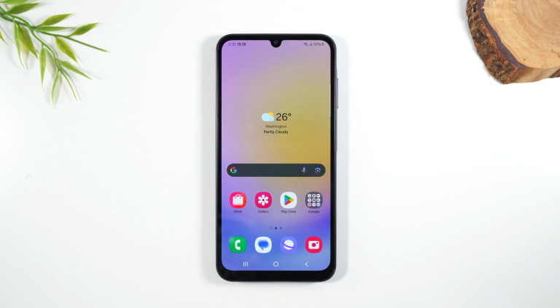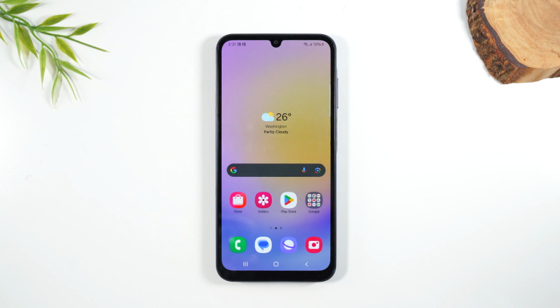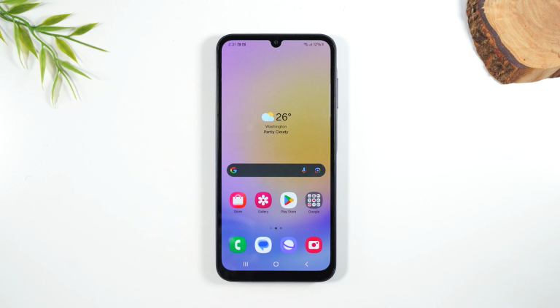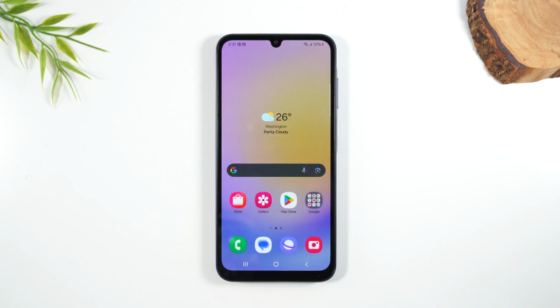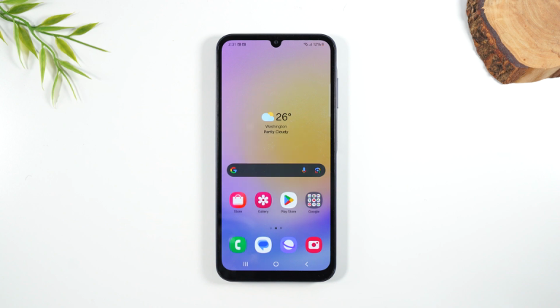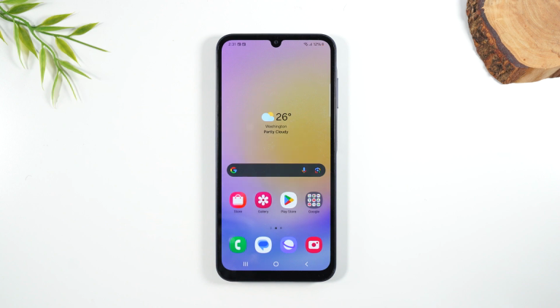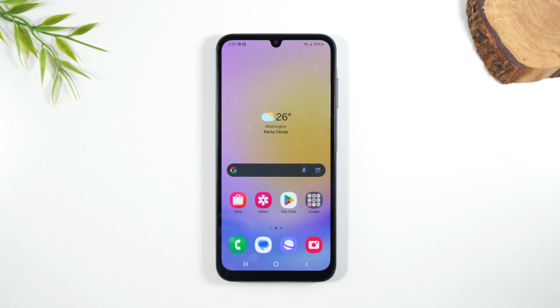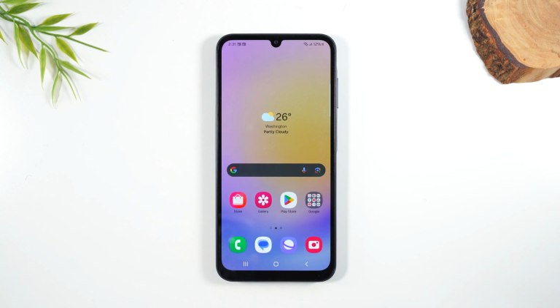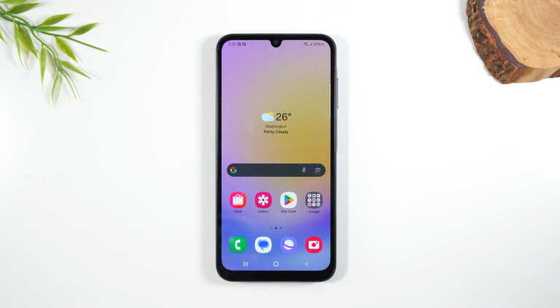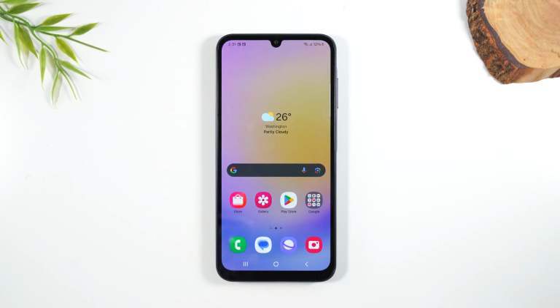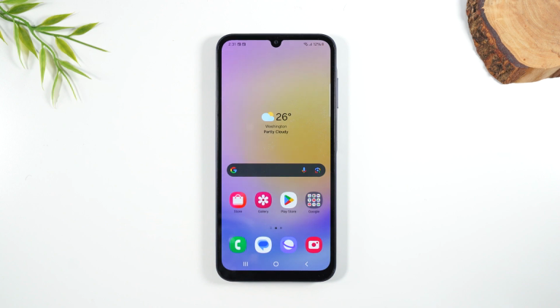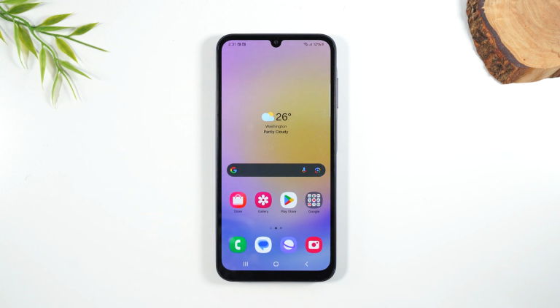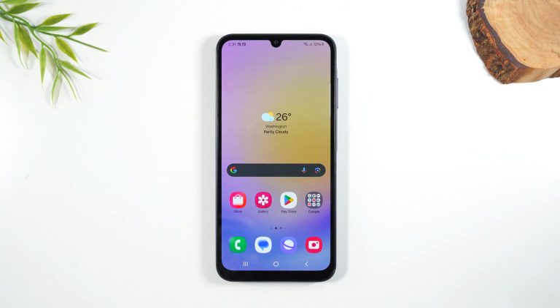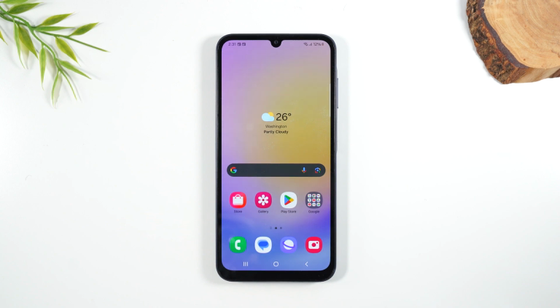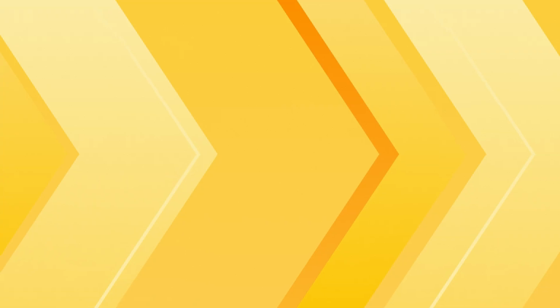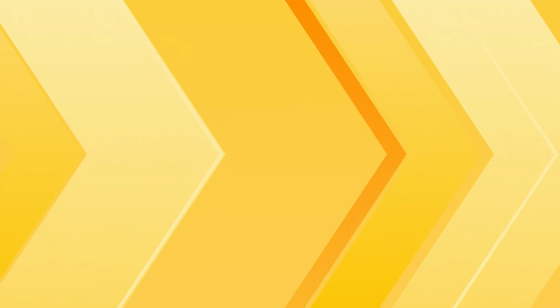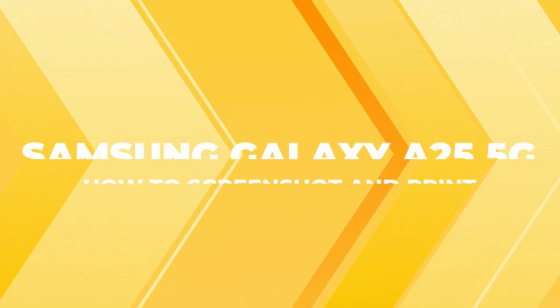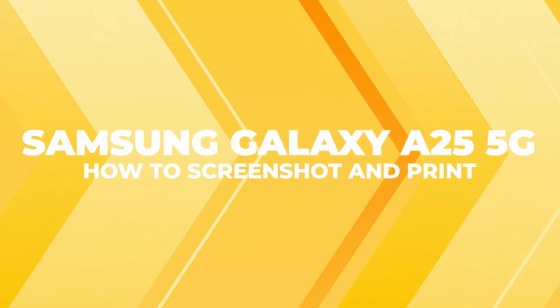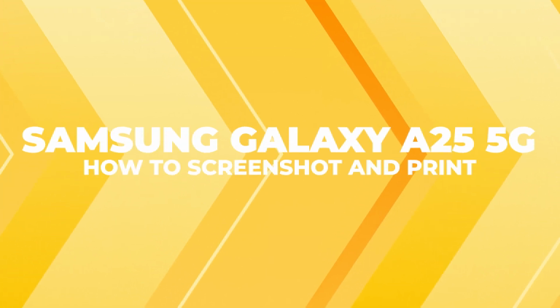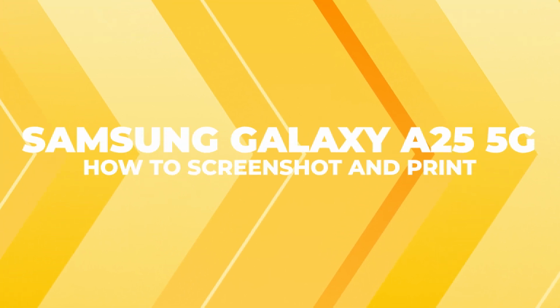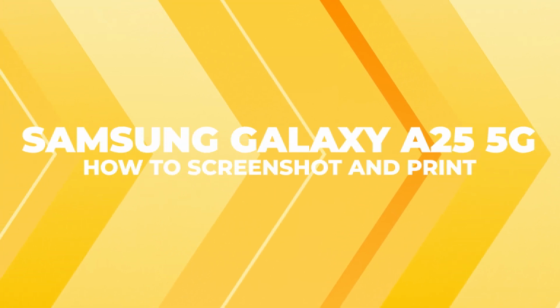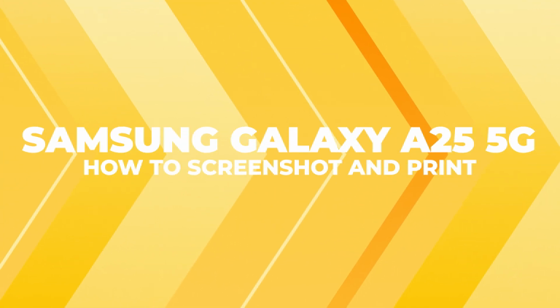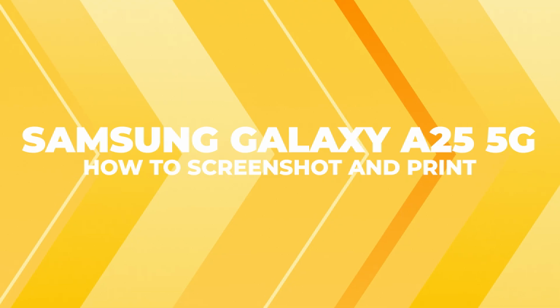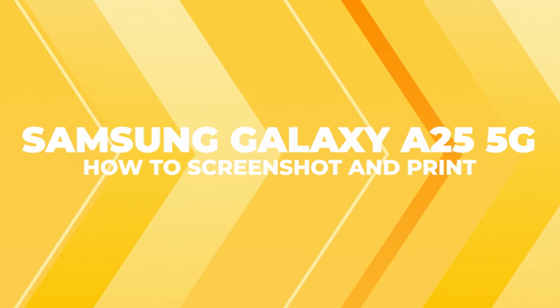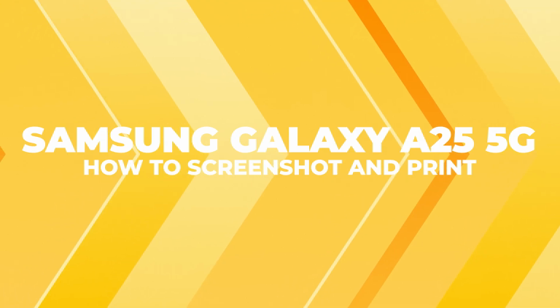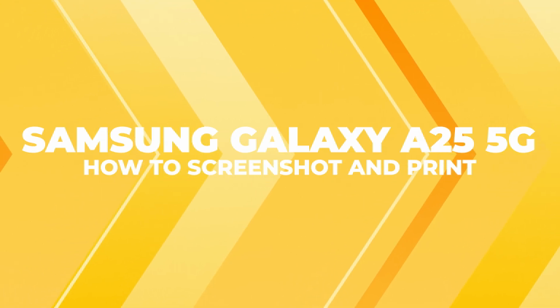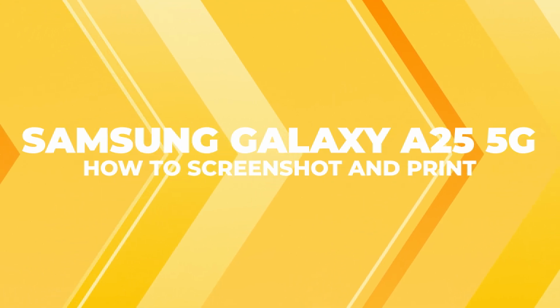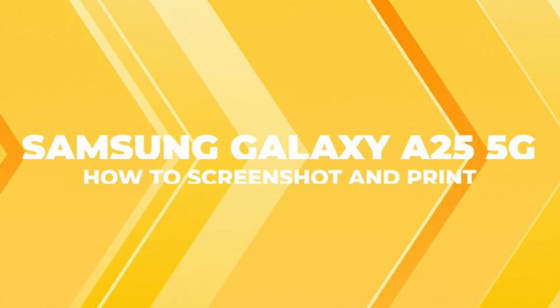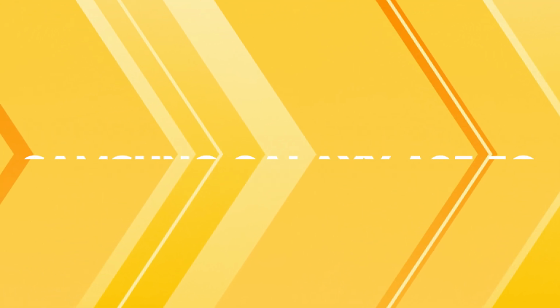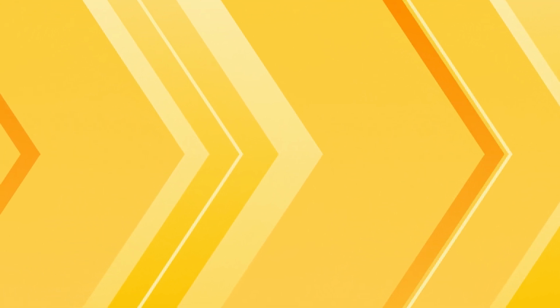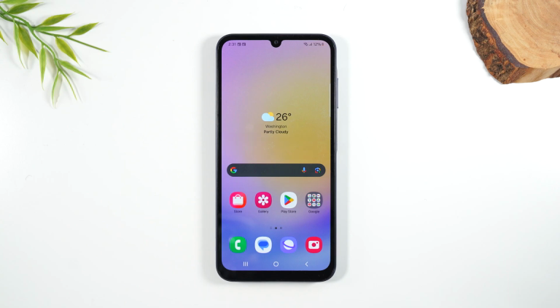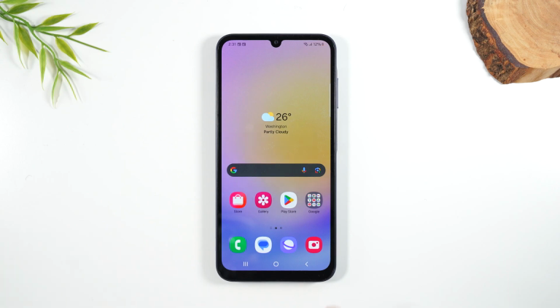Welcome into the video. I'm your tech guy Wayne and today I want to show you how to take a screenshot on the Samsung Galaxy A25. It's super easy.